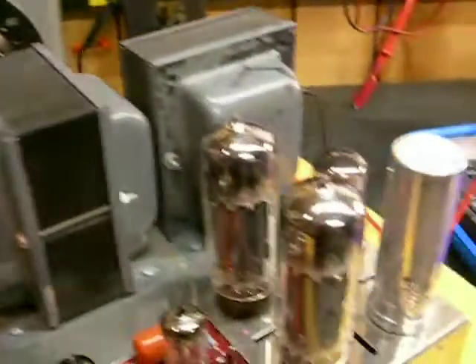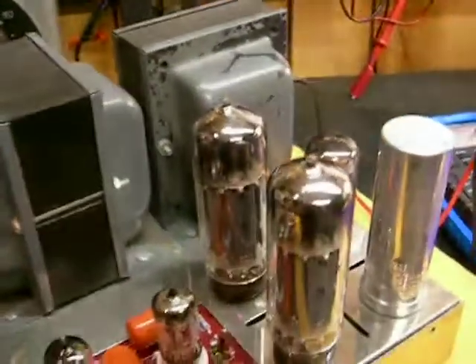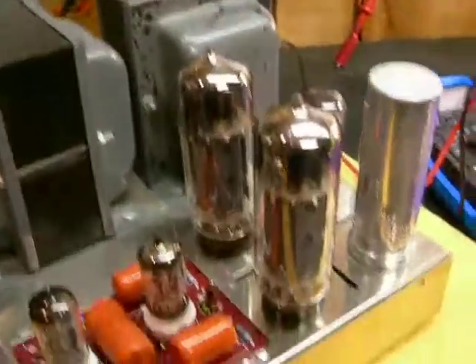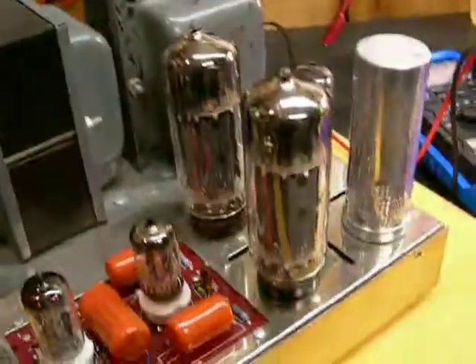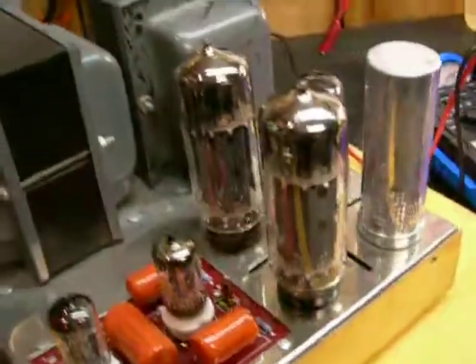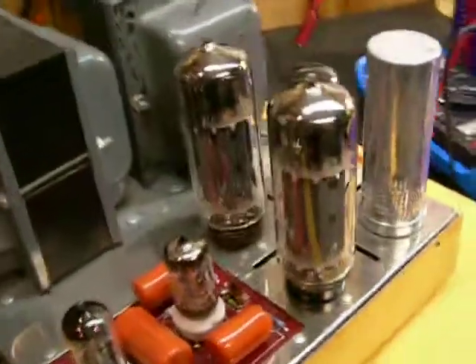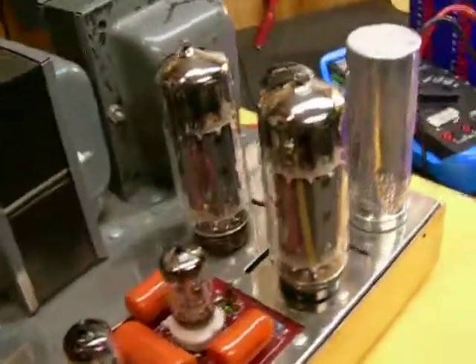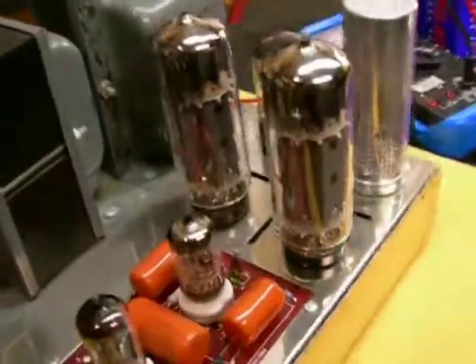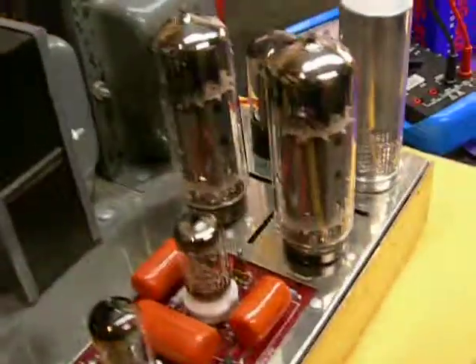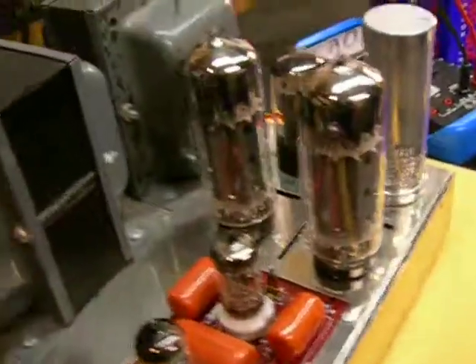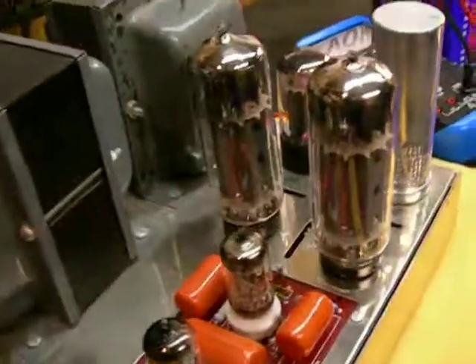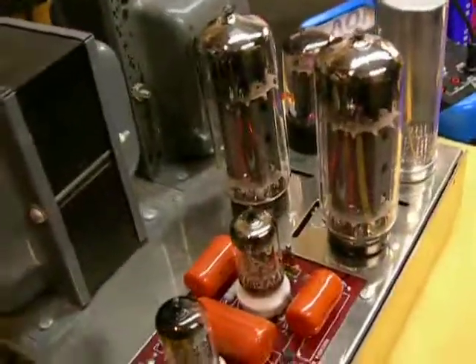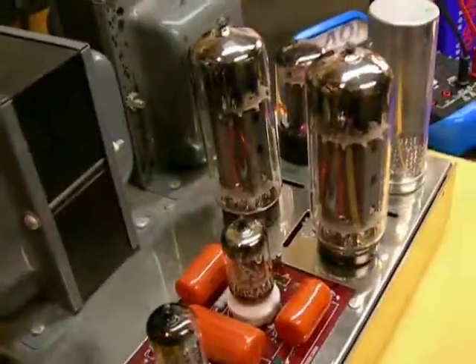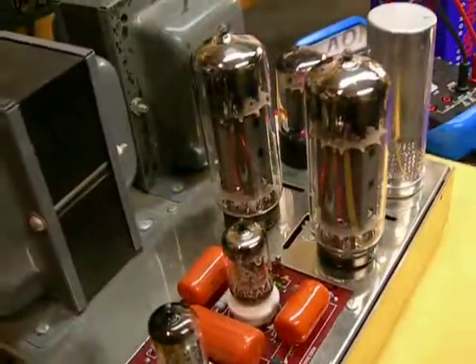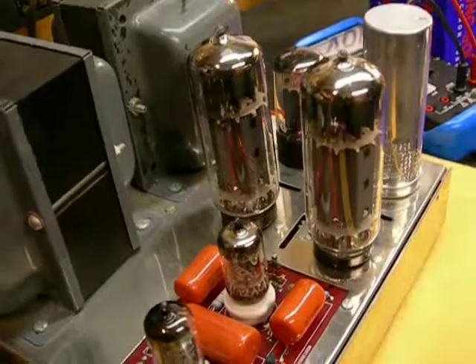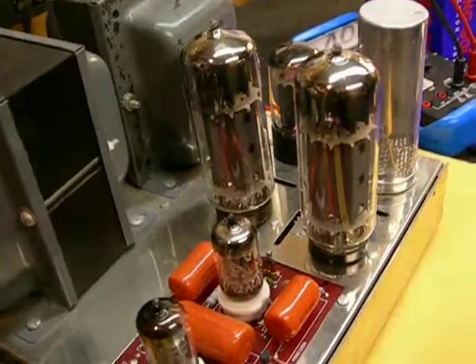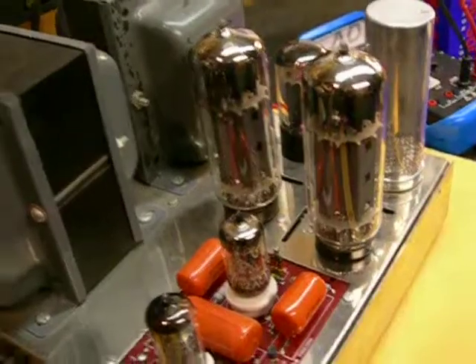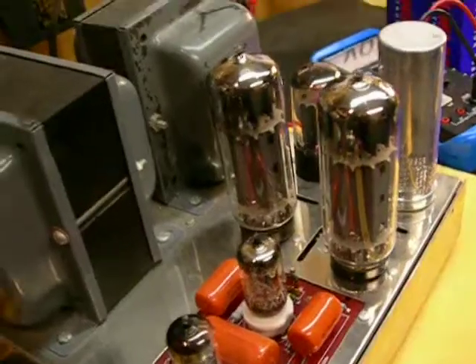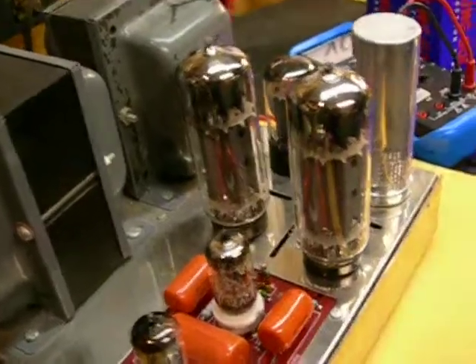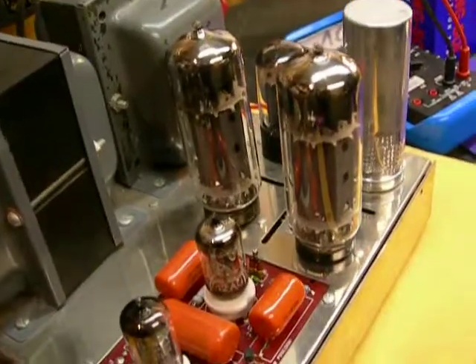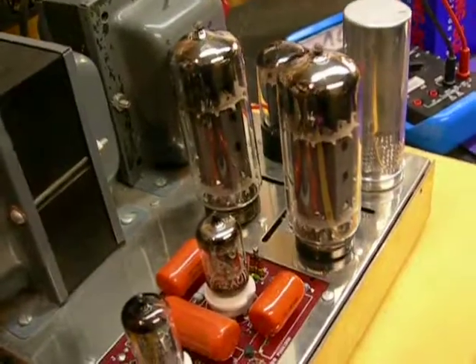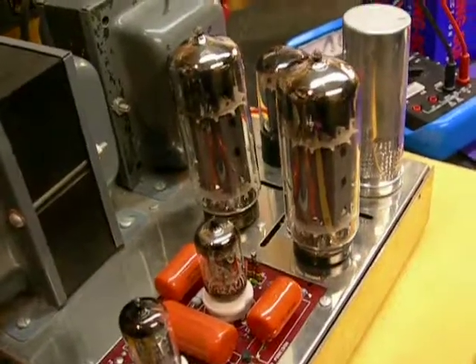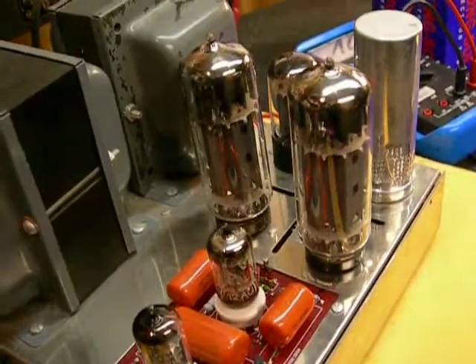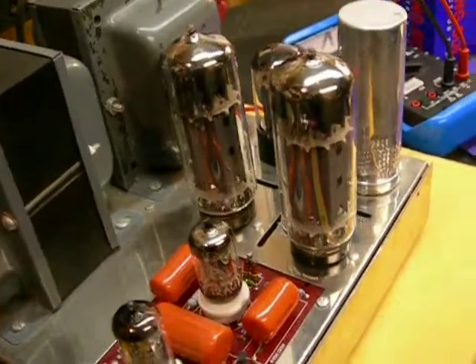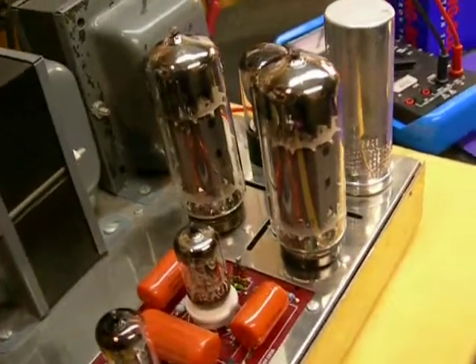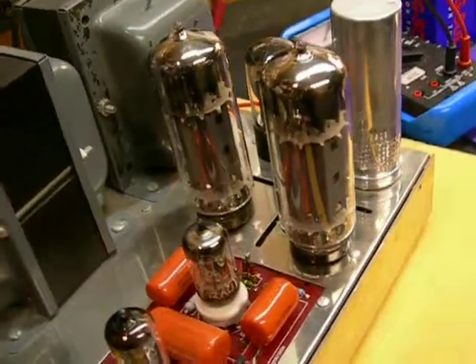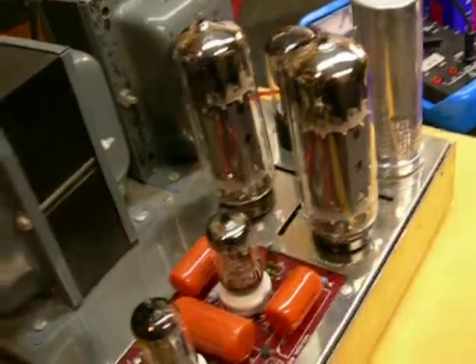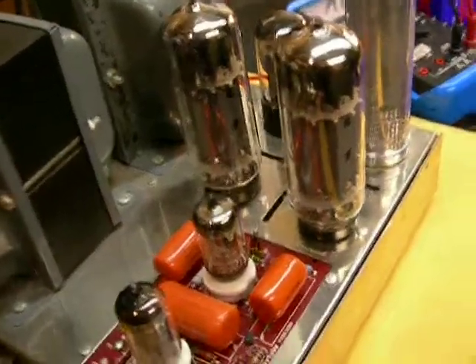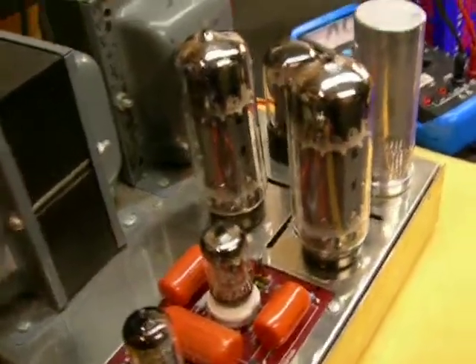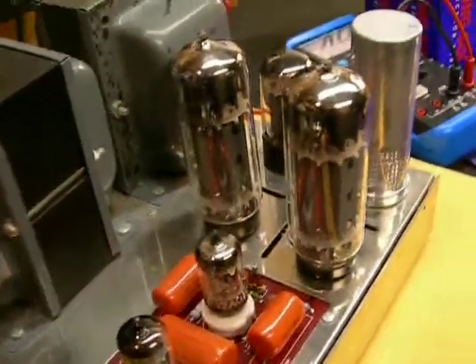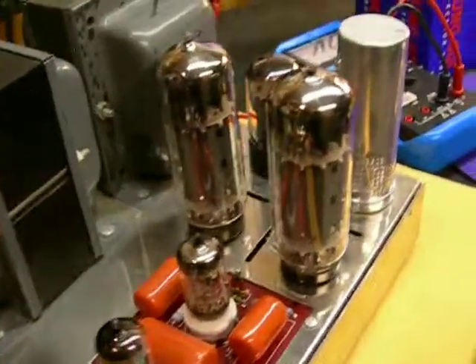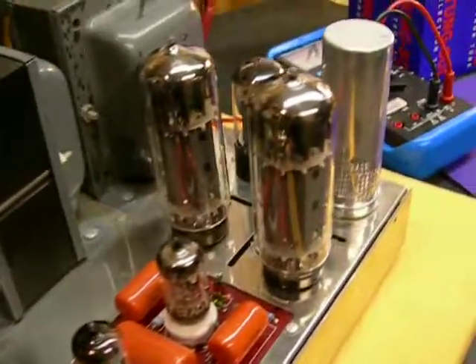Those are our KT-90s. I've always liked them. I don't exactly like the way they look, but I do like the way they perform.